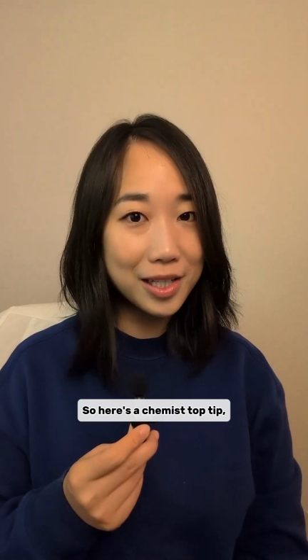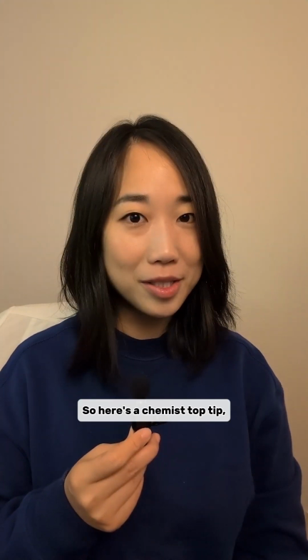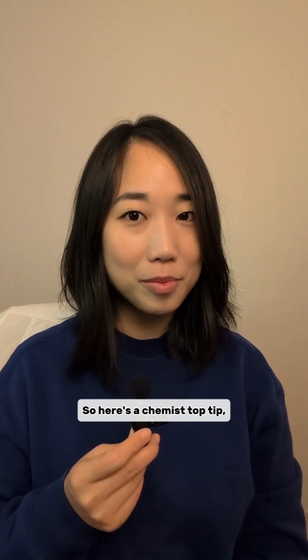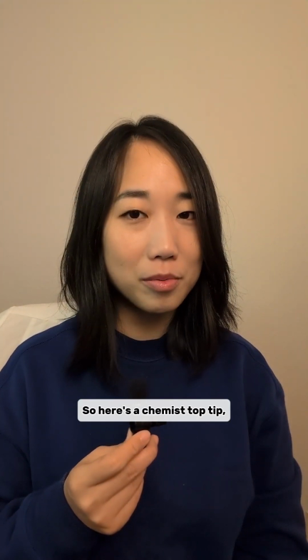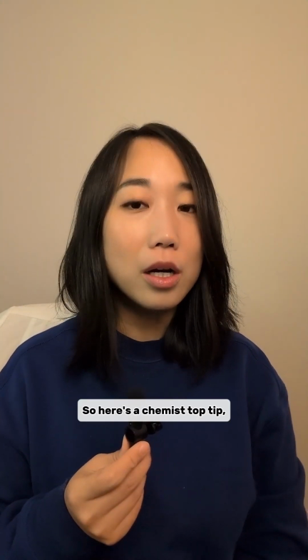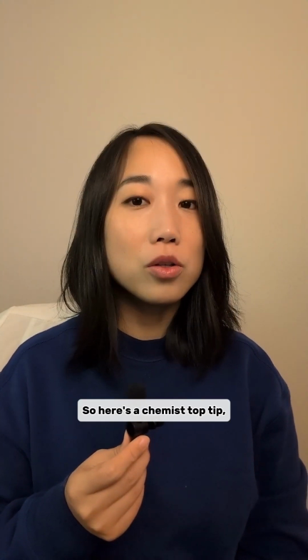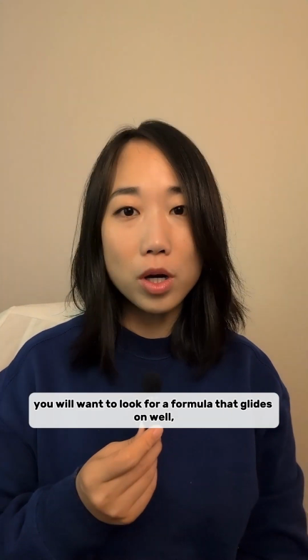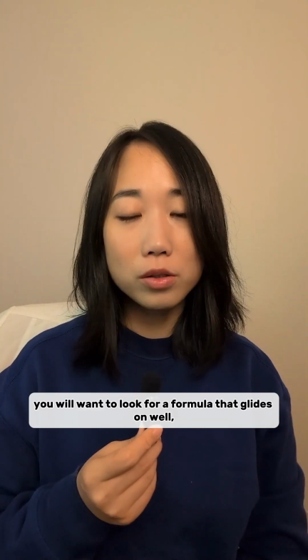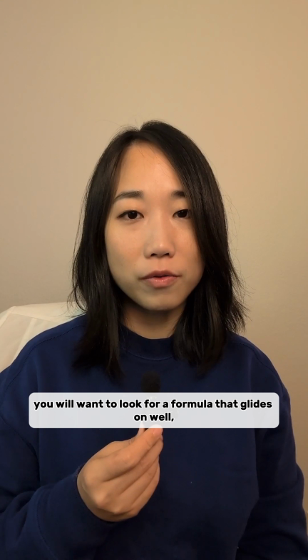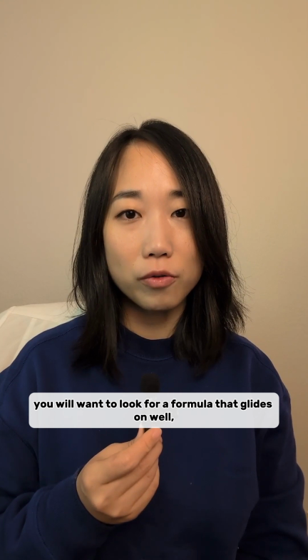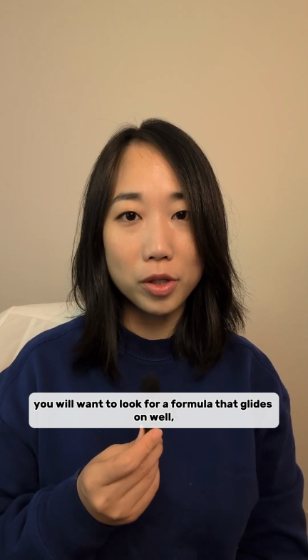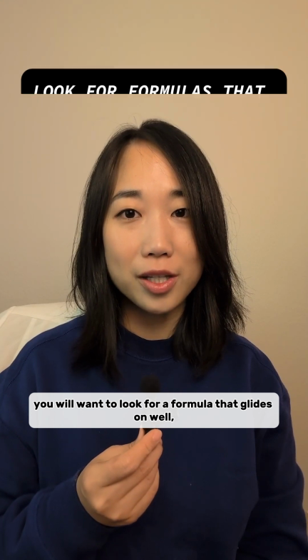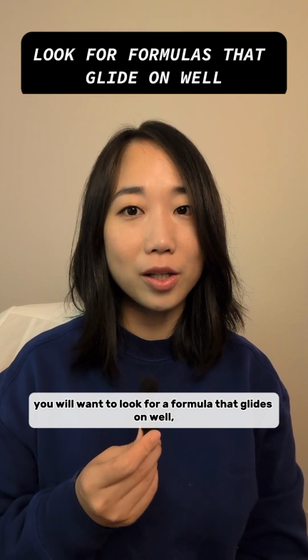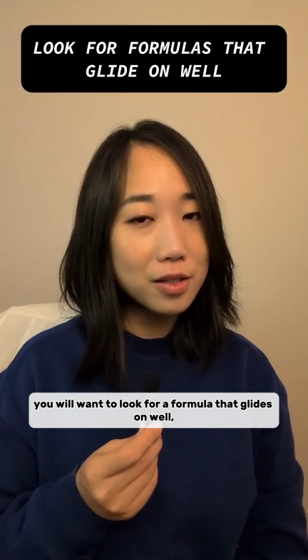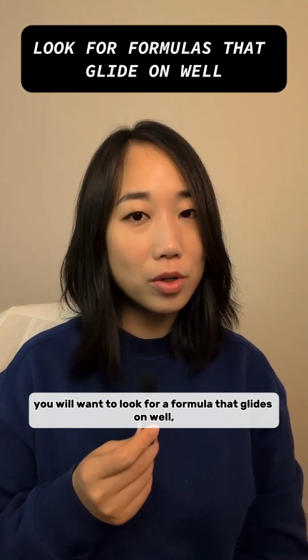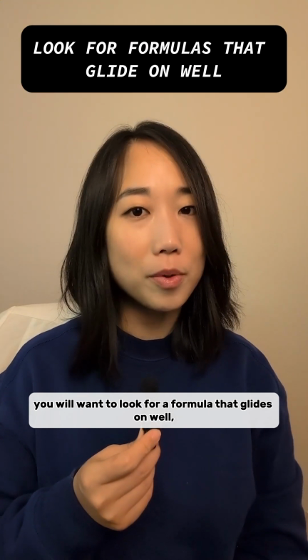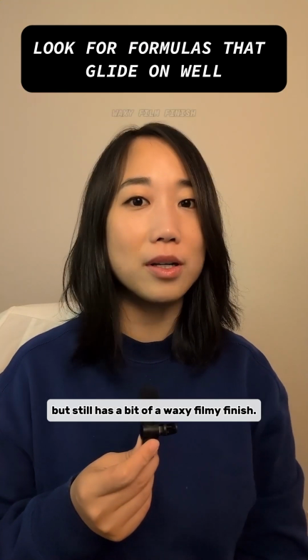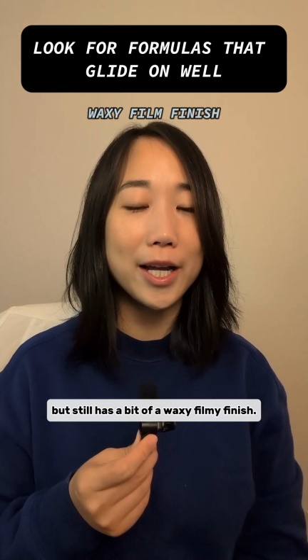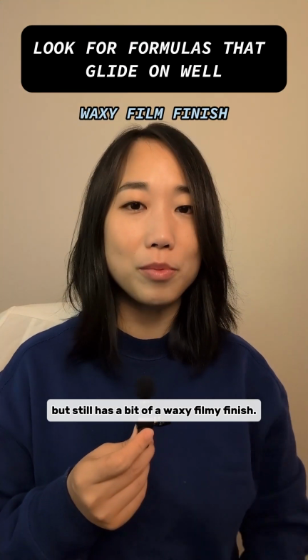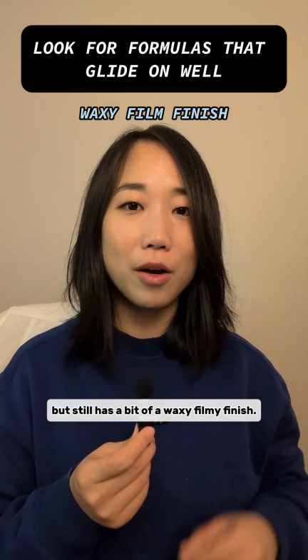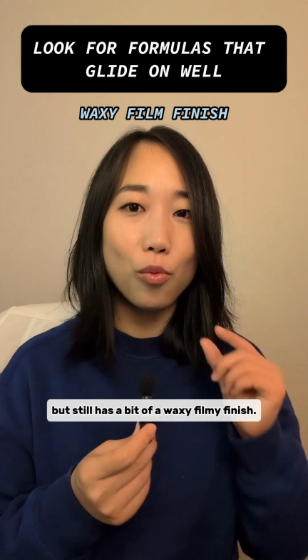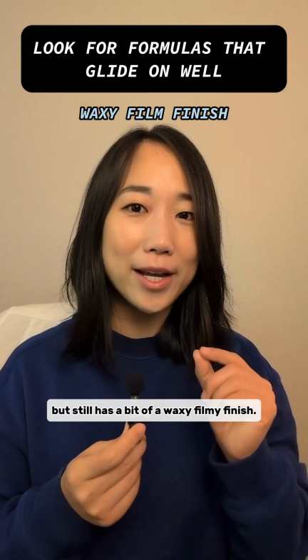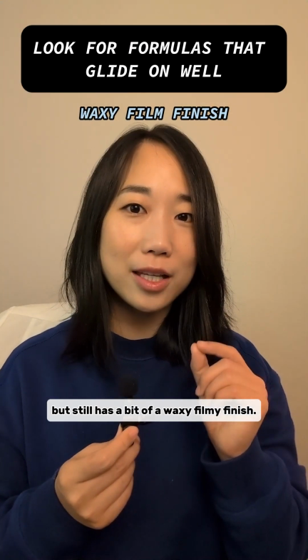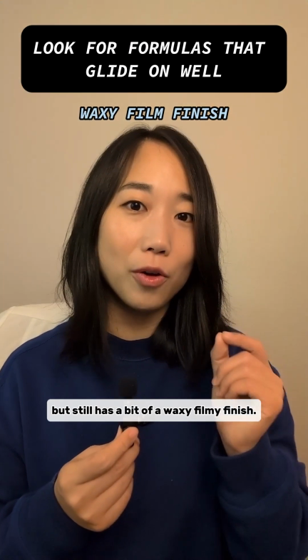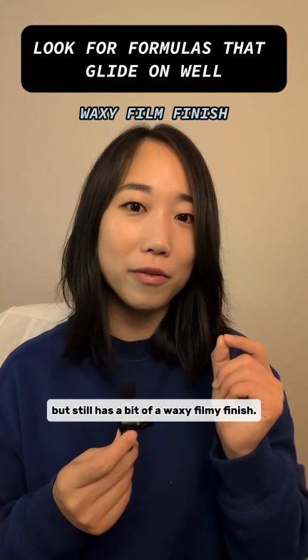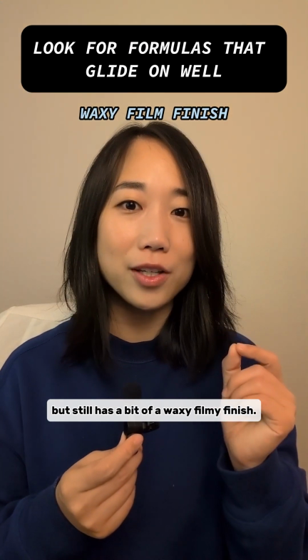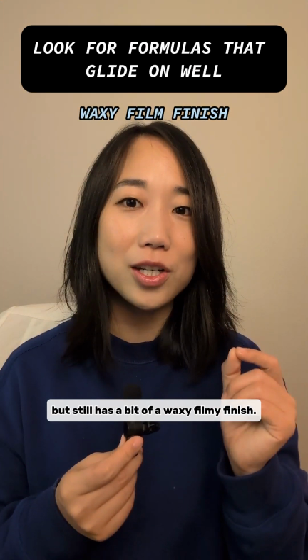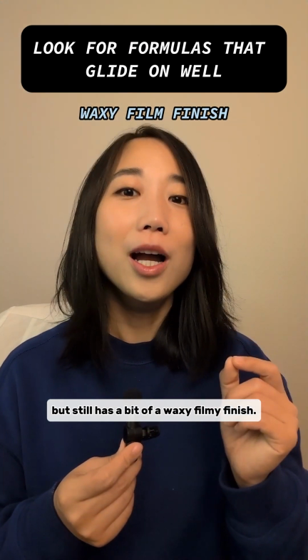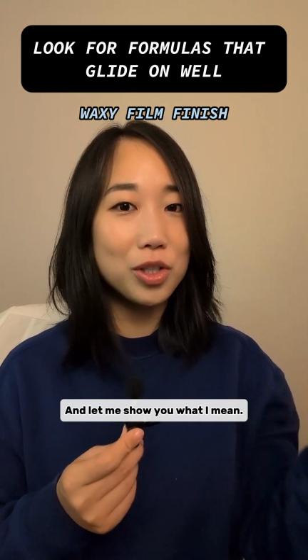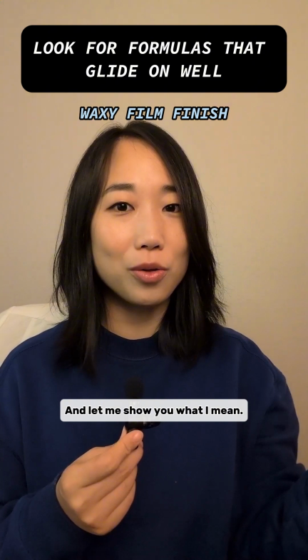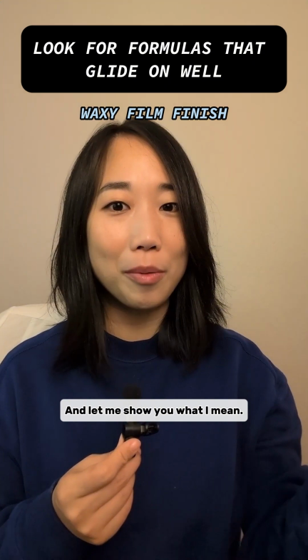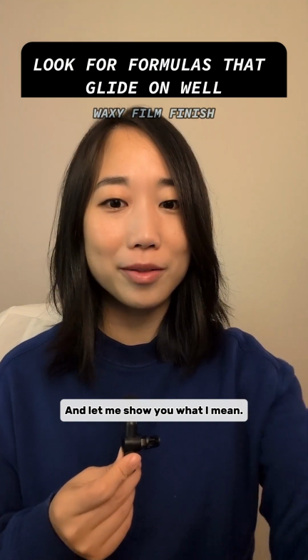So here's a chemist's top tip: you'll want to look for a formula that glides on well but still has a bit of a waxy, forming finish. Let me show you what I mean.